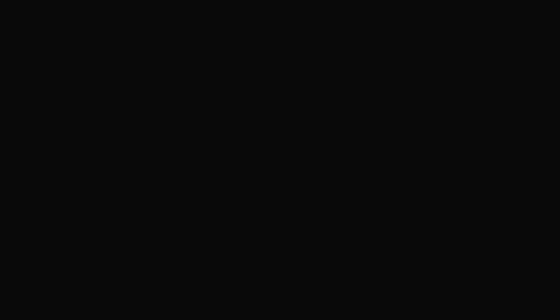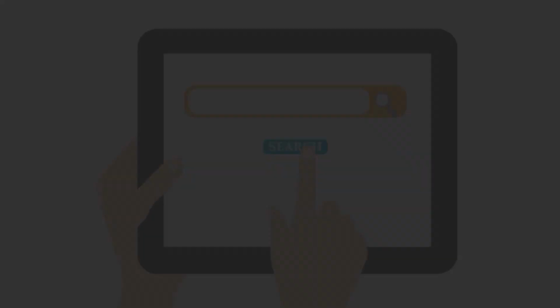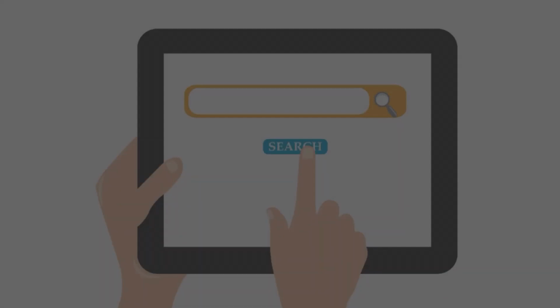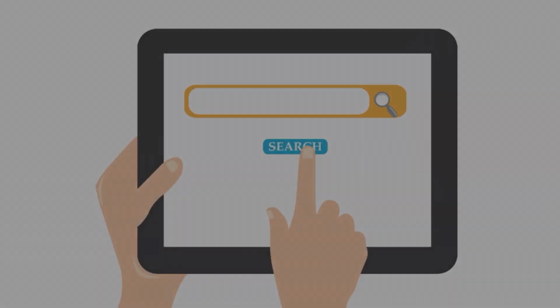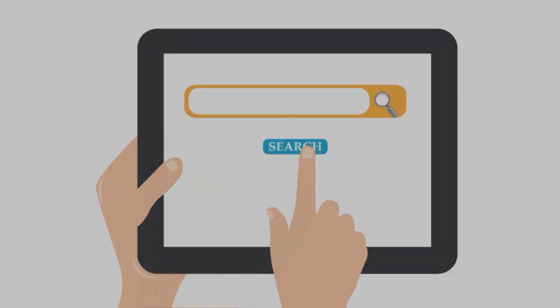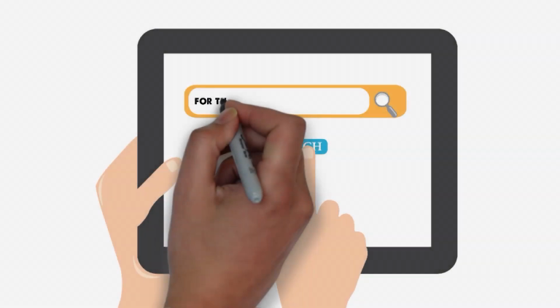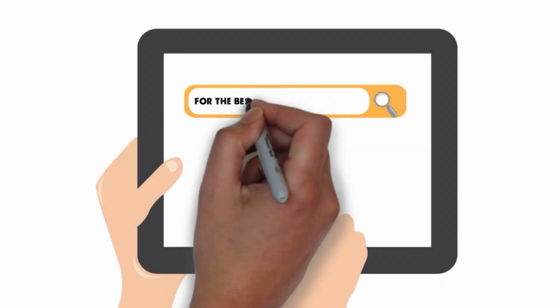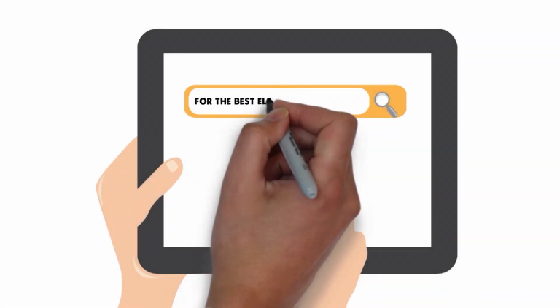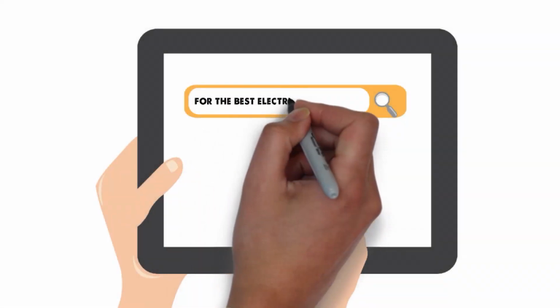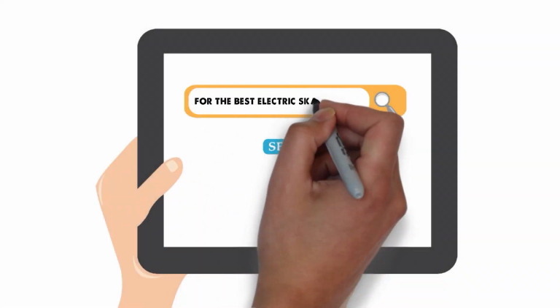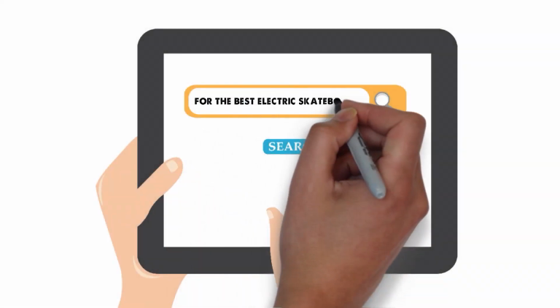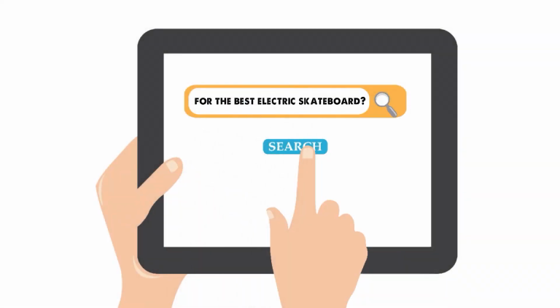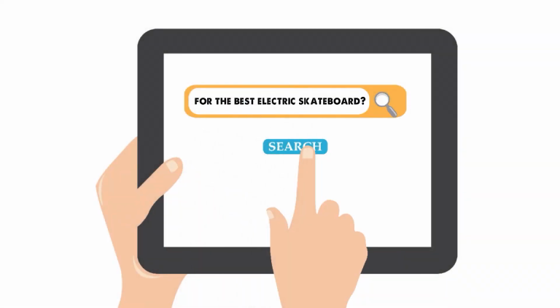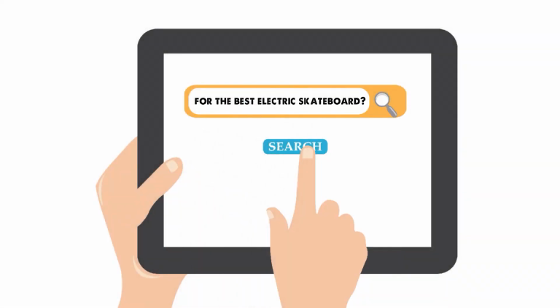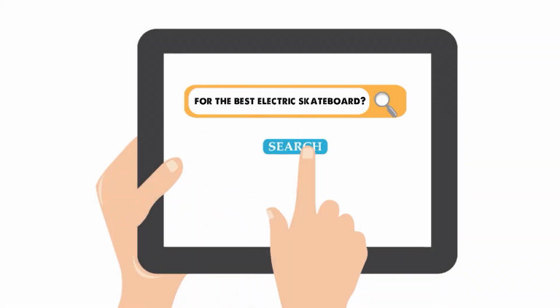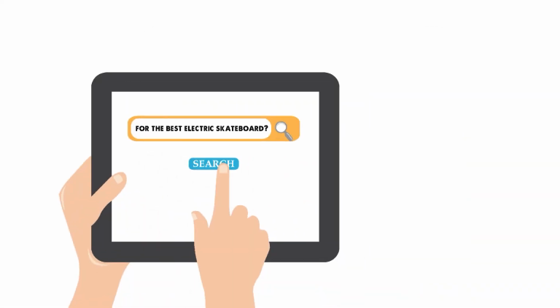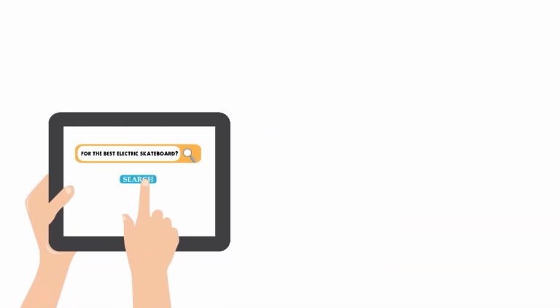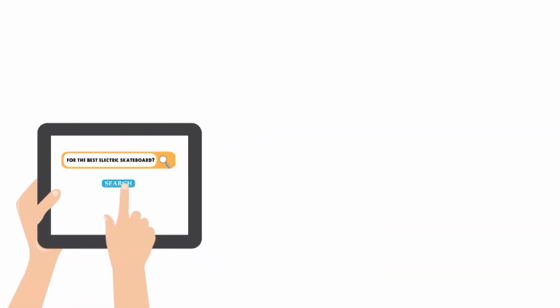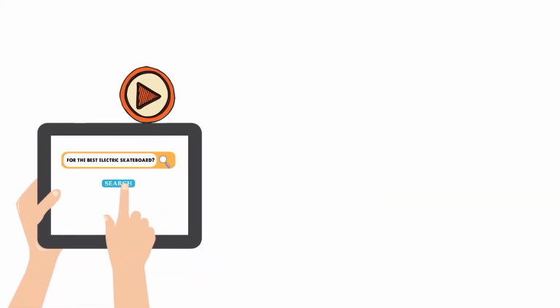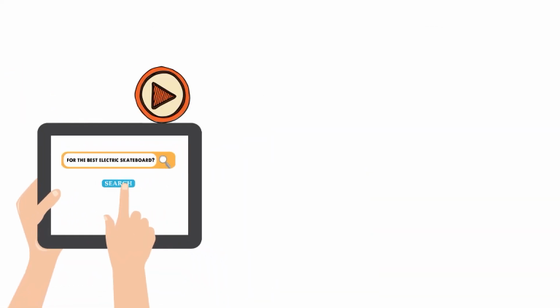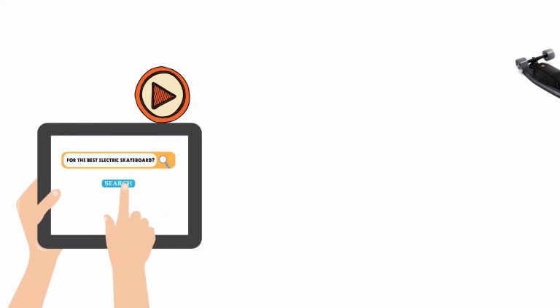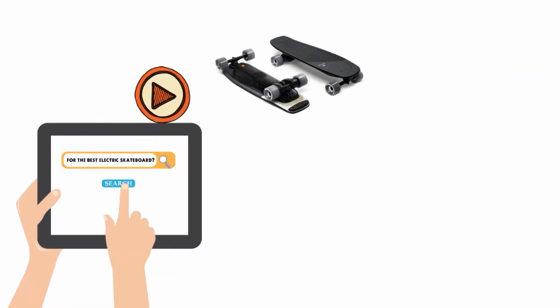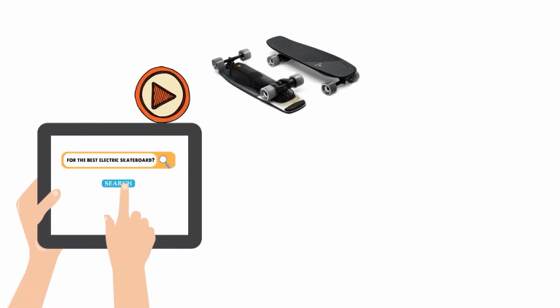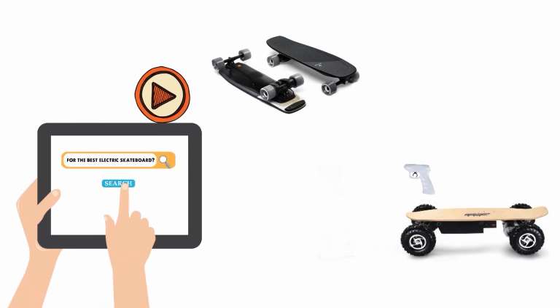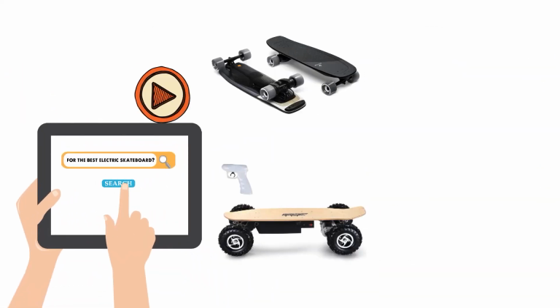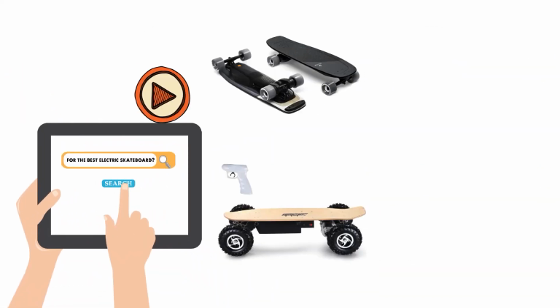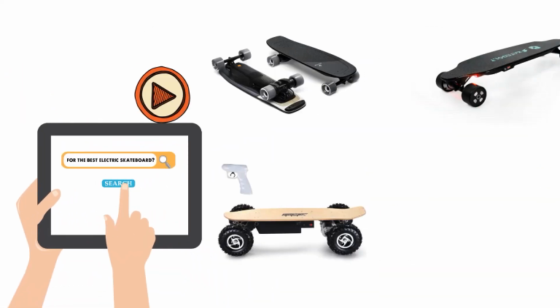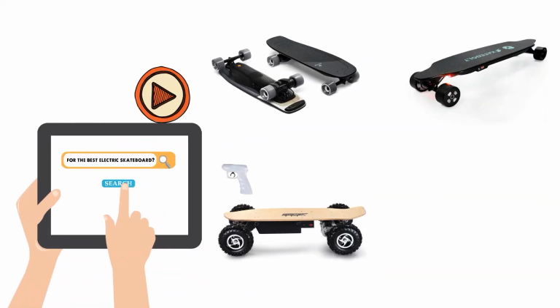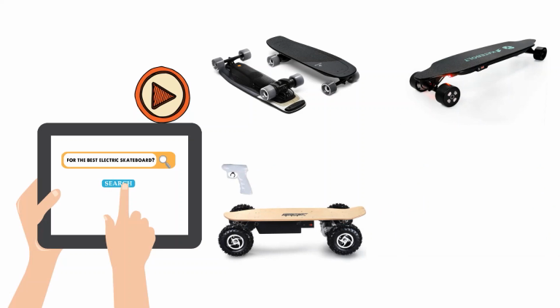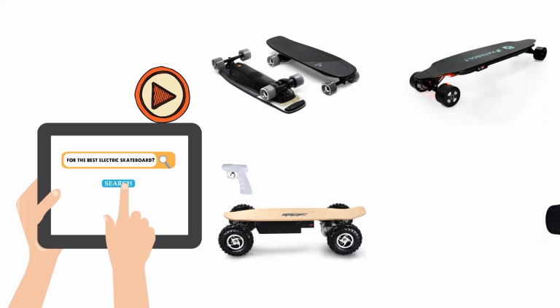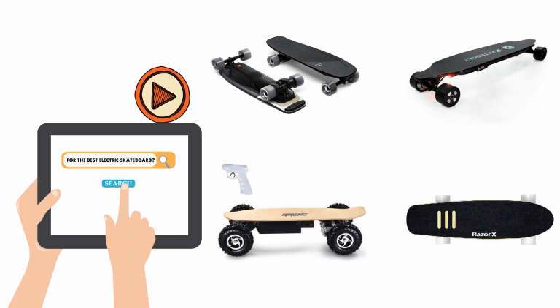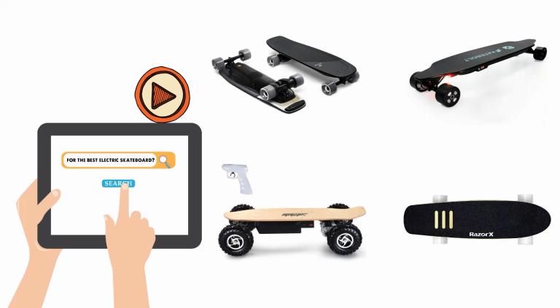Are you looking for the best electric skateboard? In this video, we will look at some of the top electric skateboards on the market.